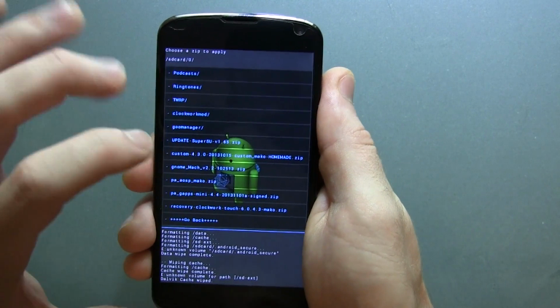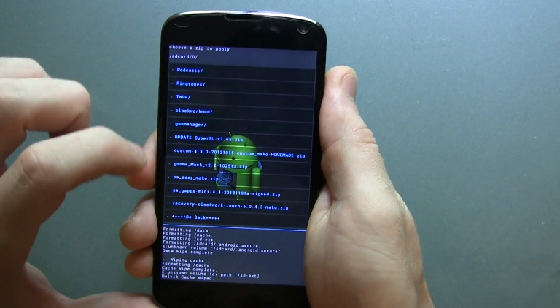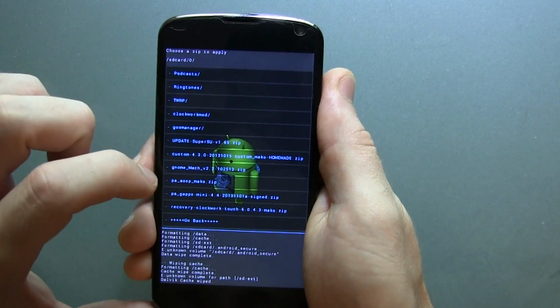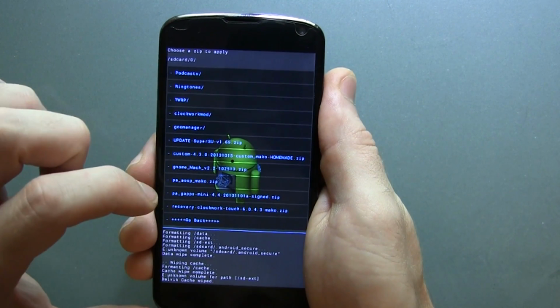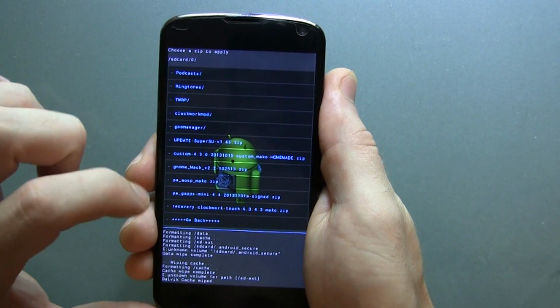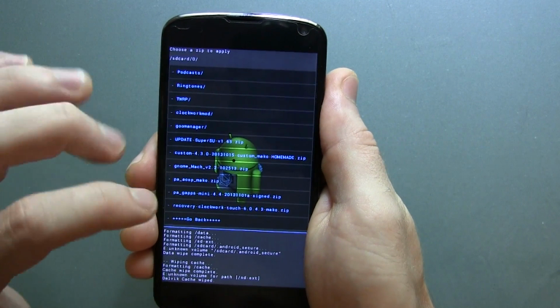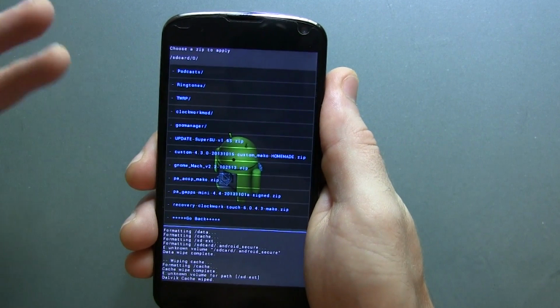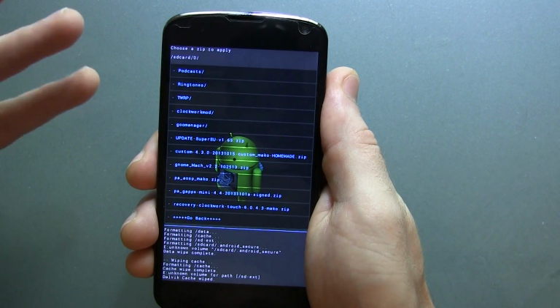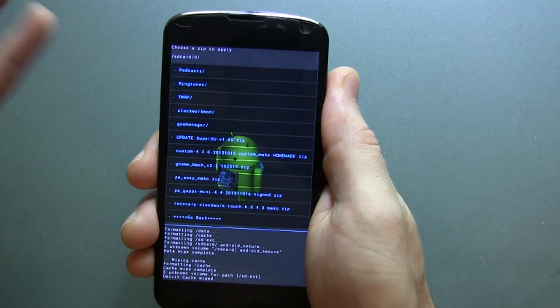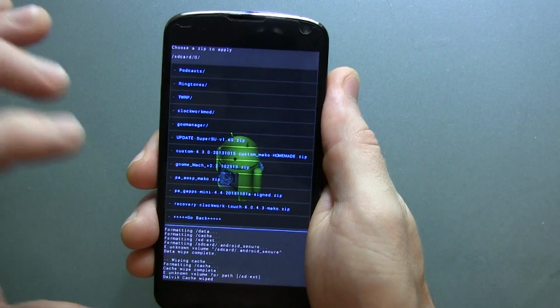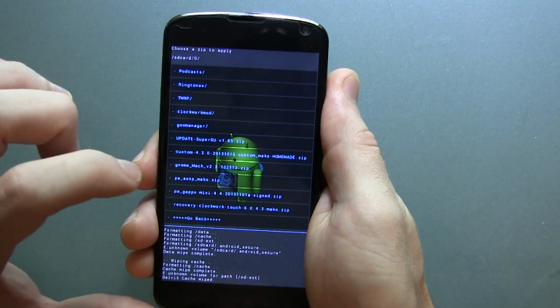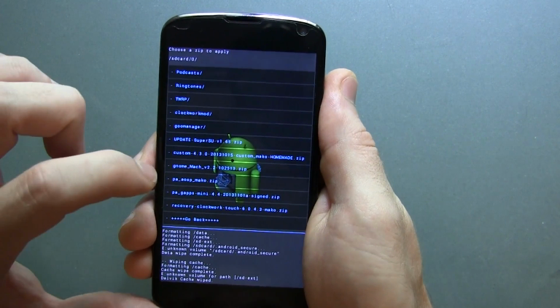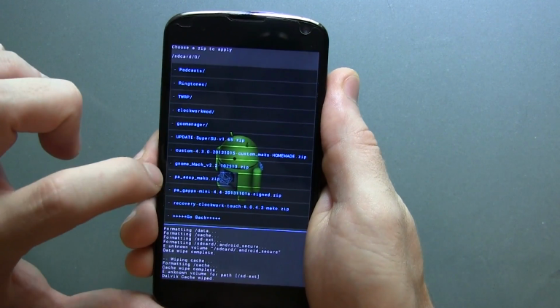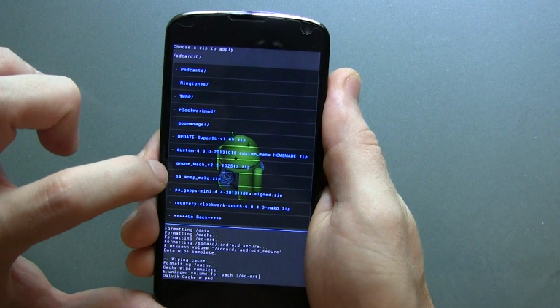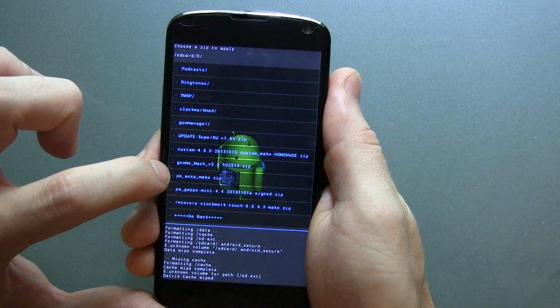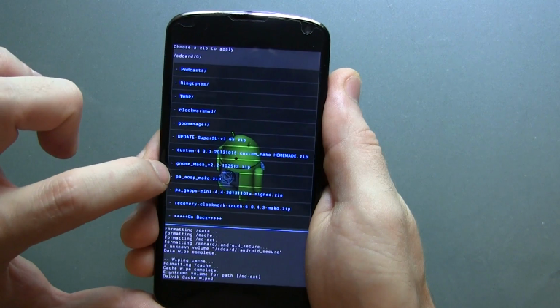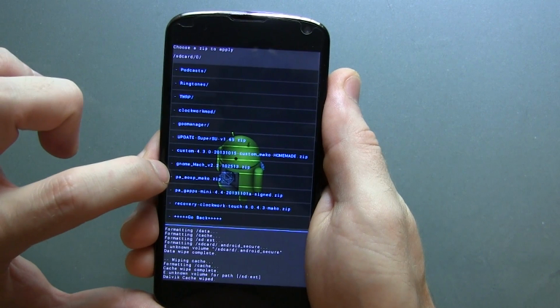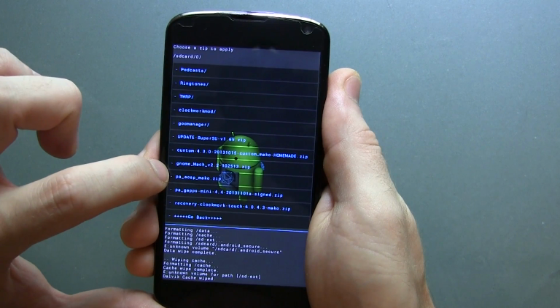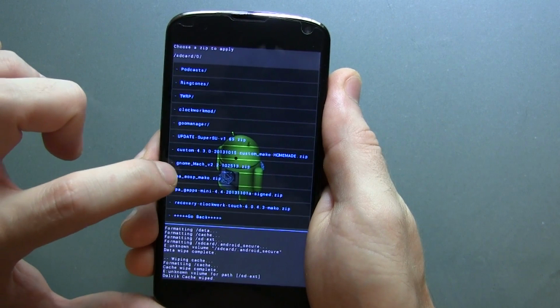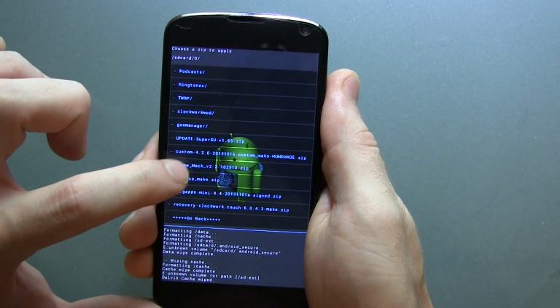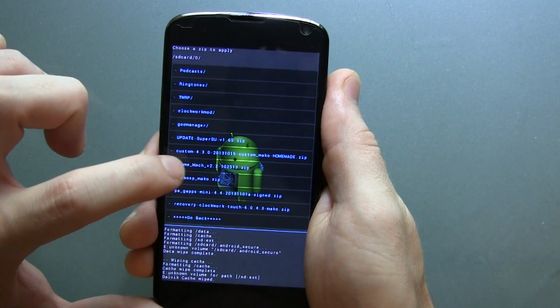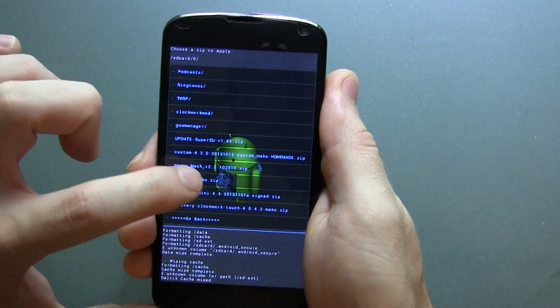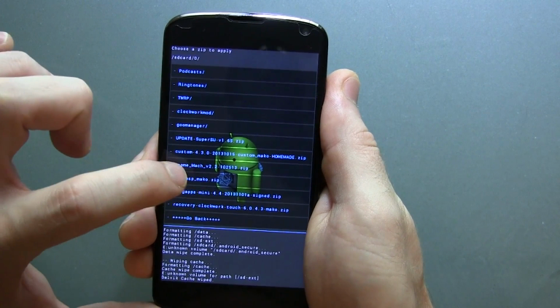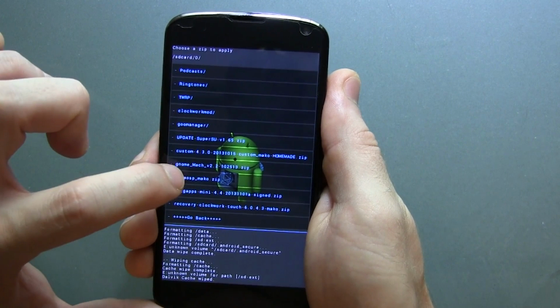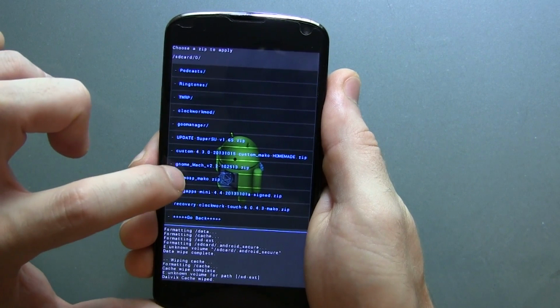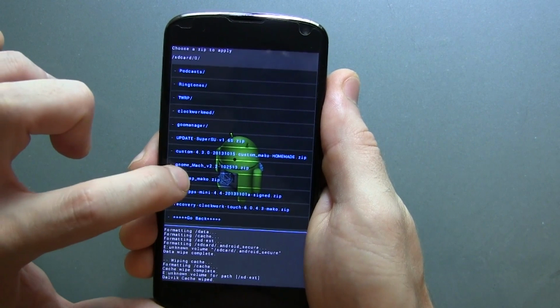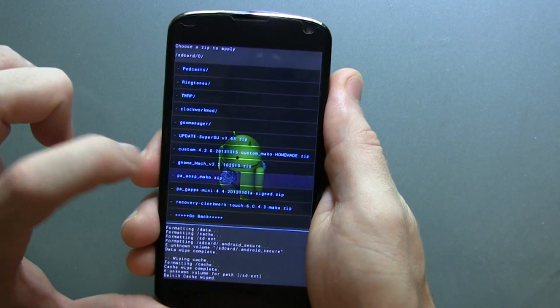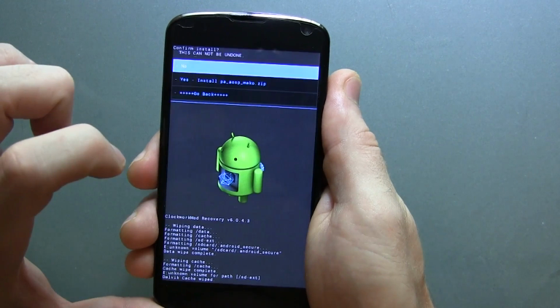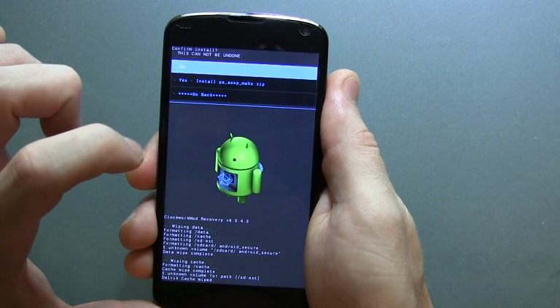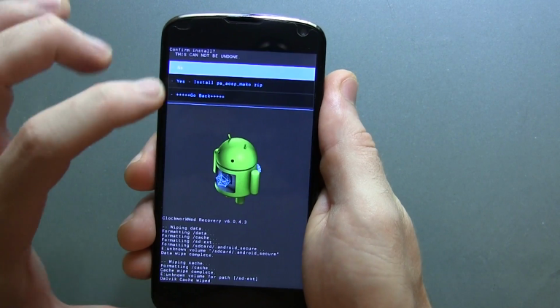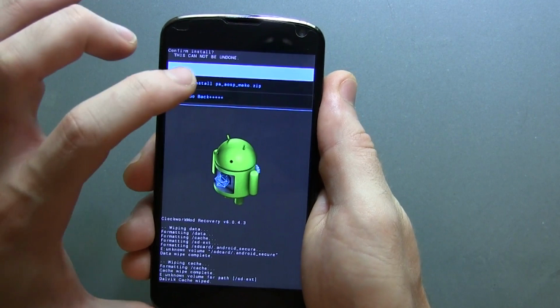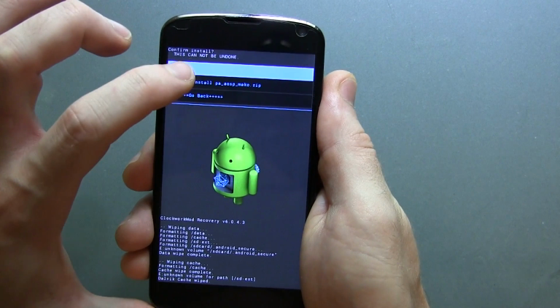We're going to flash the ROM now. As you can see, it's PA AOSP Mako.zip, so go ahead and select that and flash it.